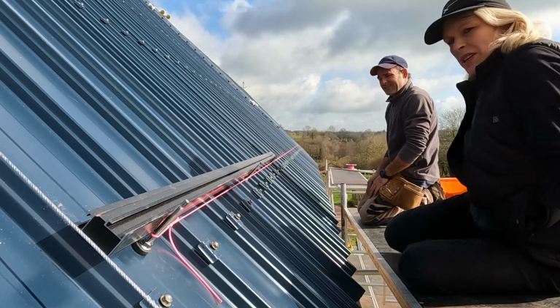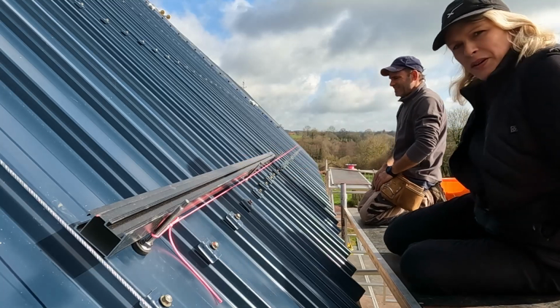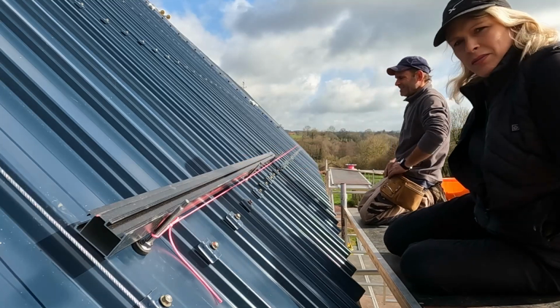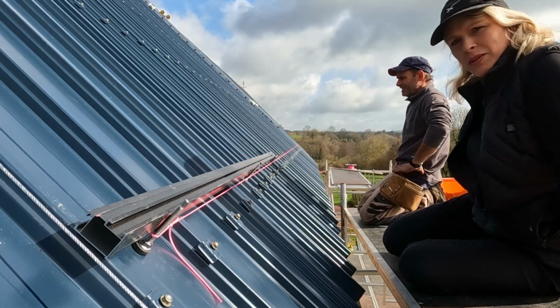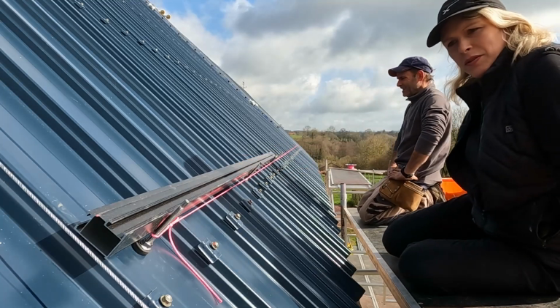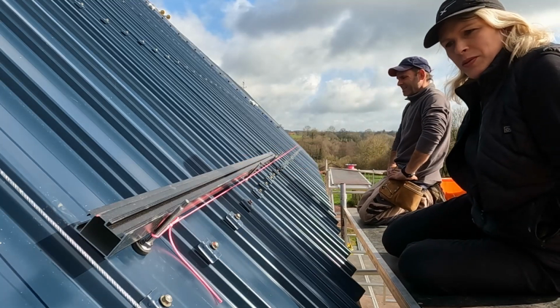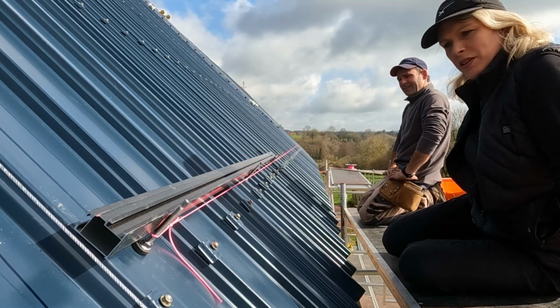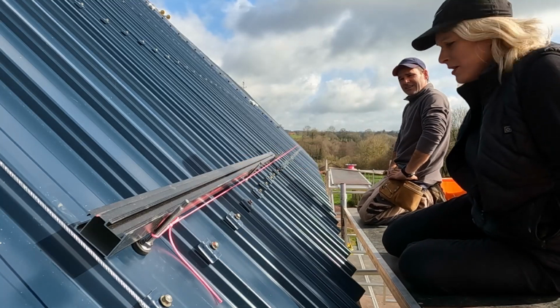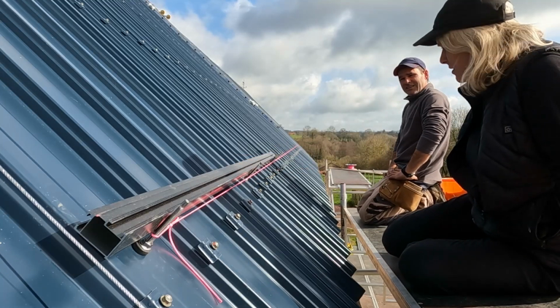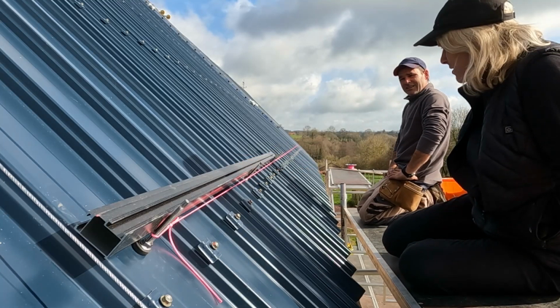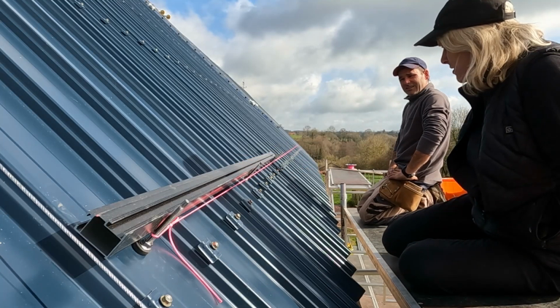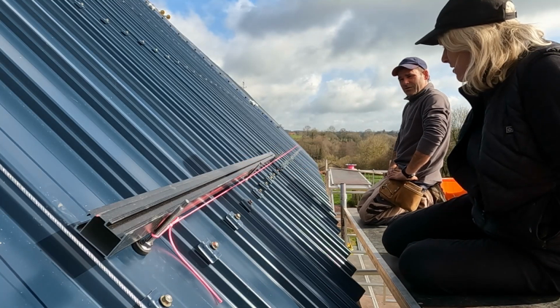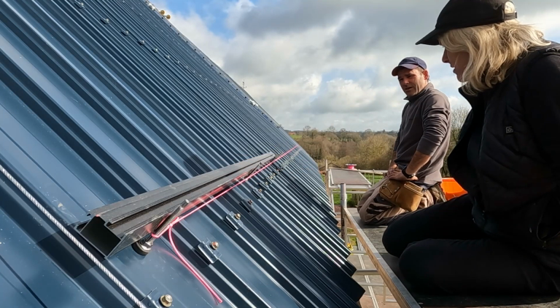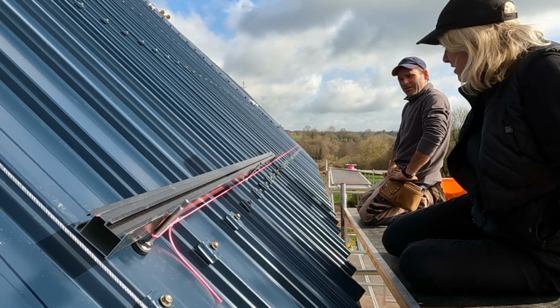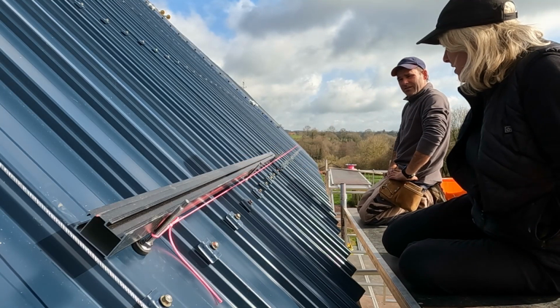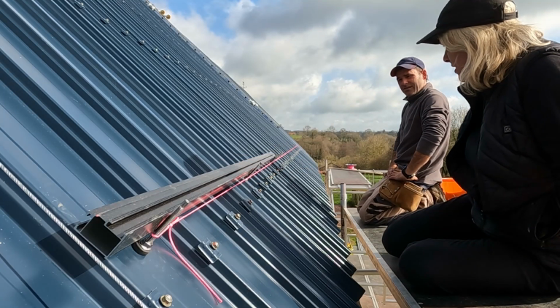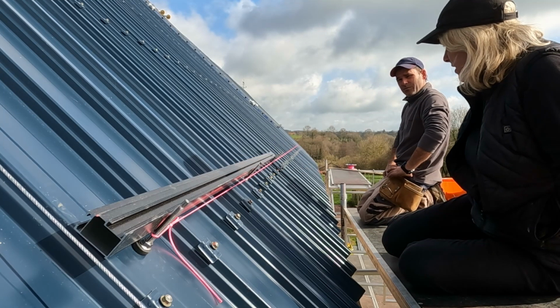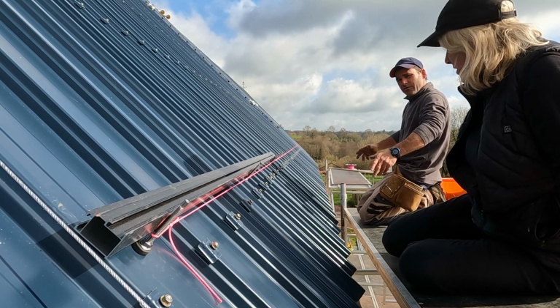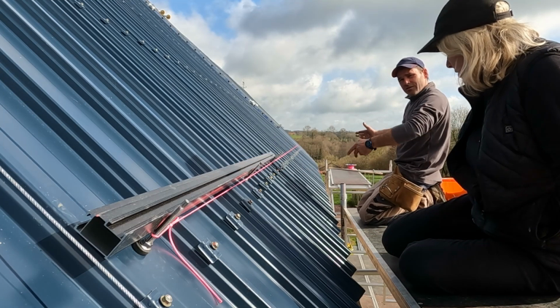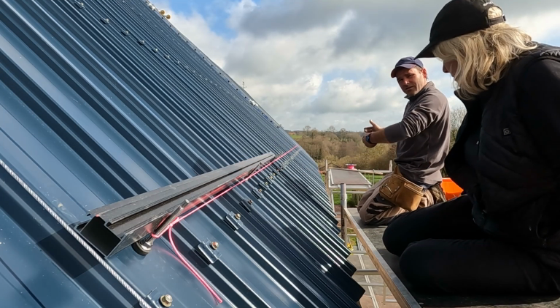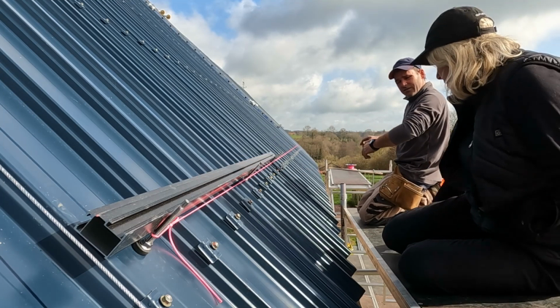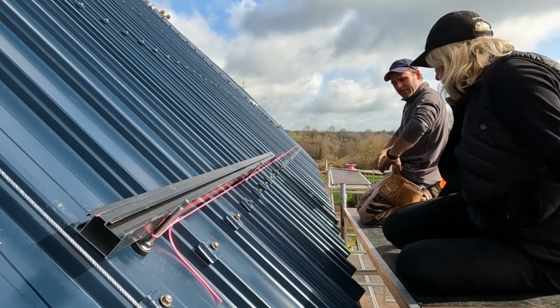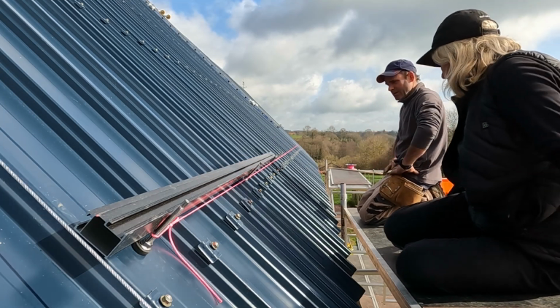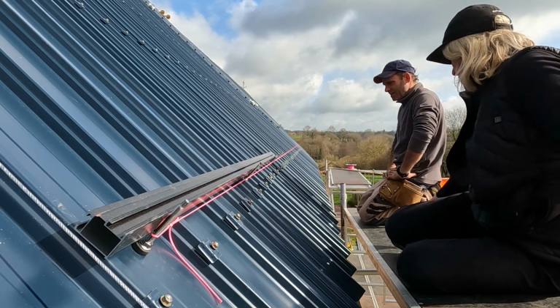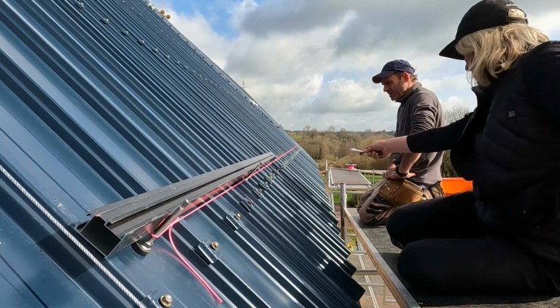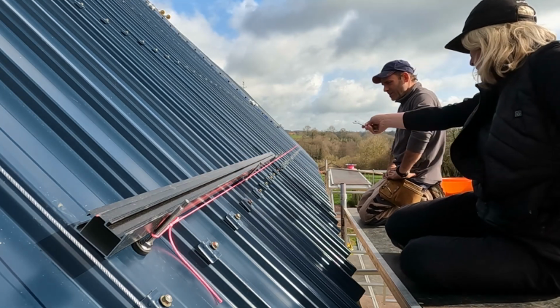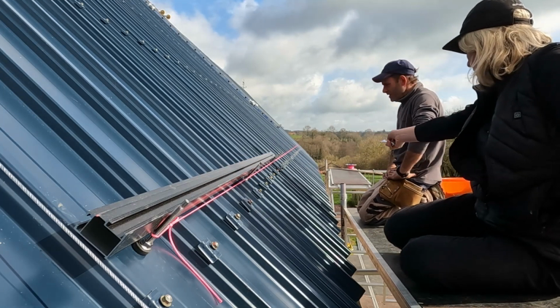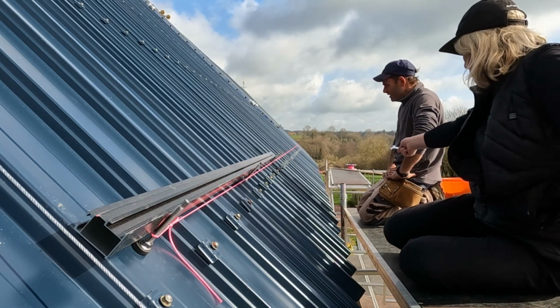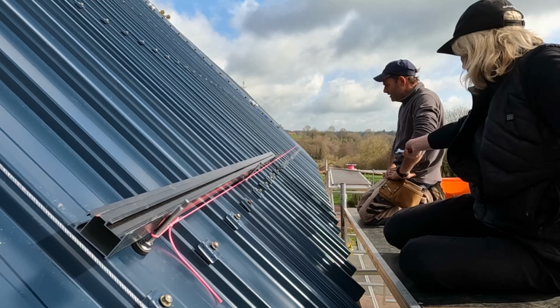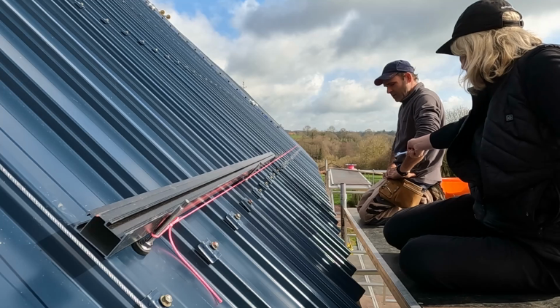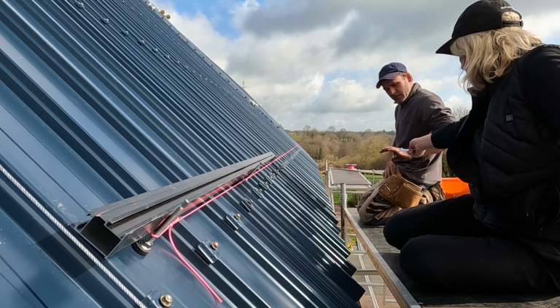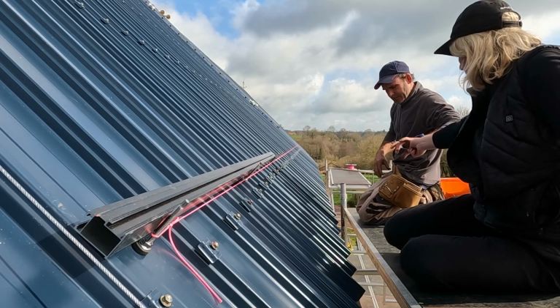There you go, that's where the first one's going. Stick them in then. I just need to tighten that one up. There you go.